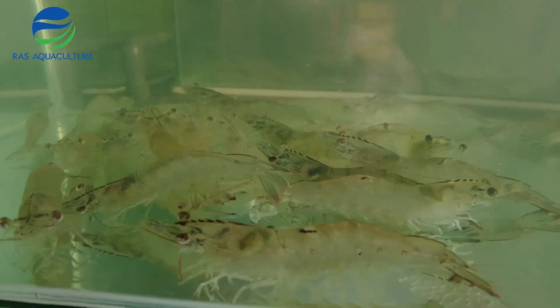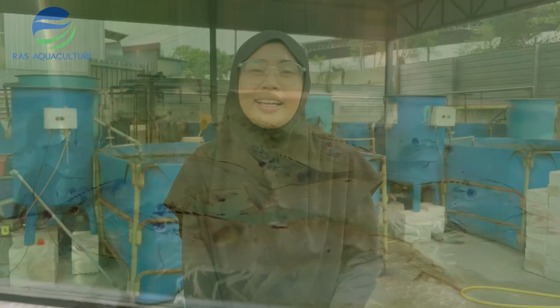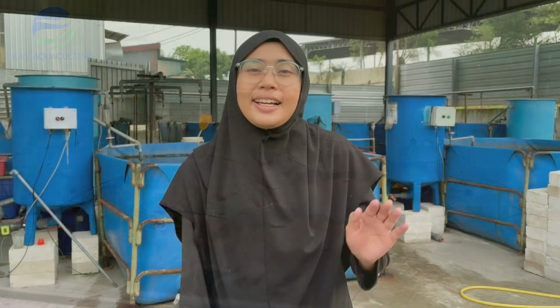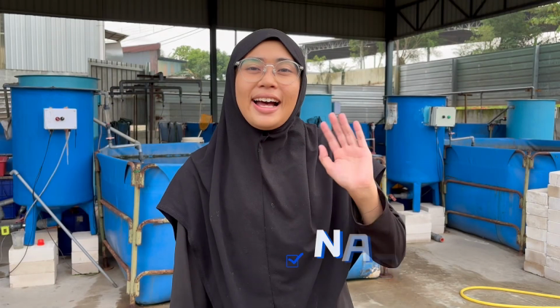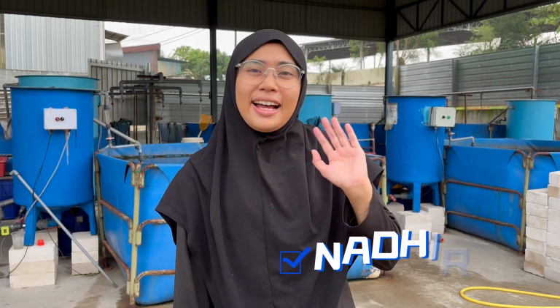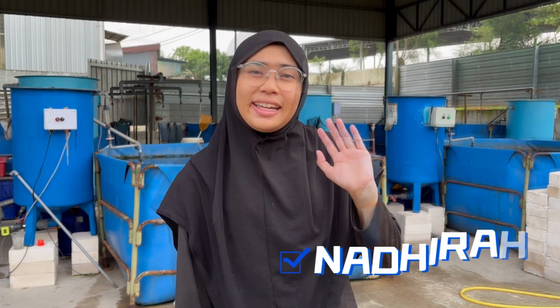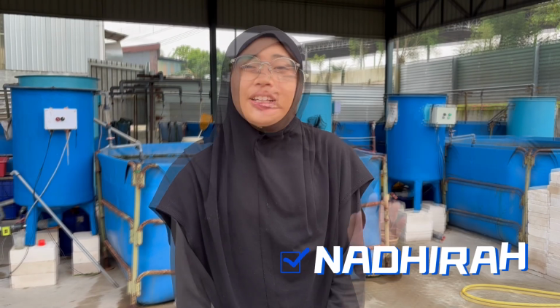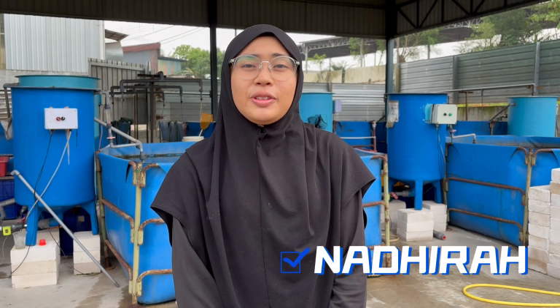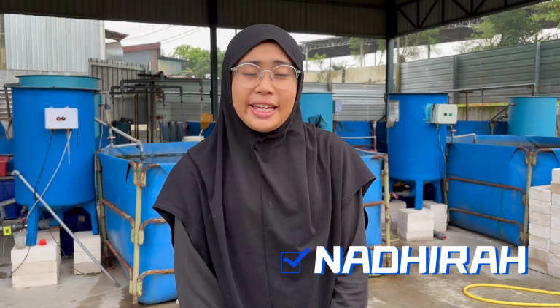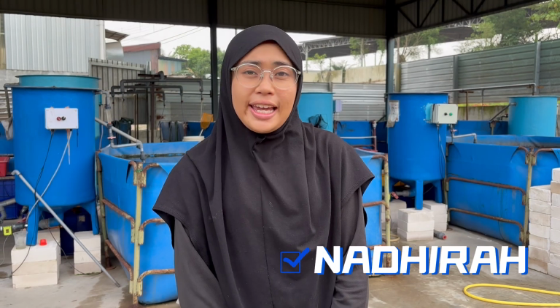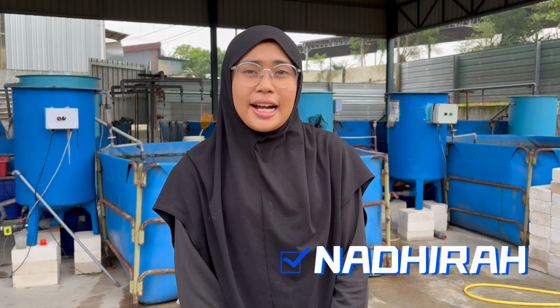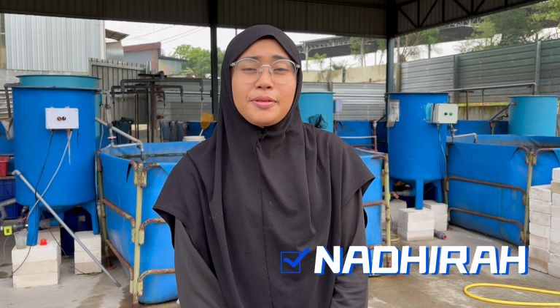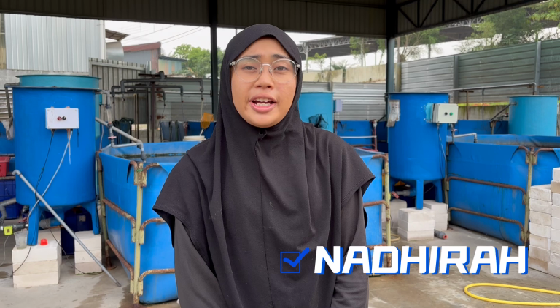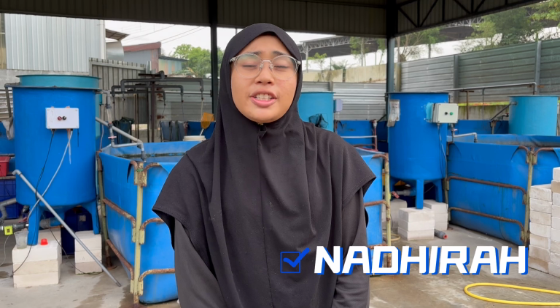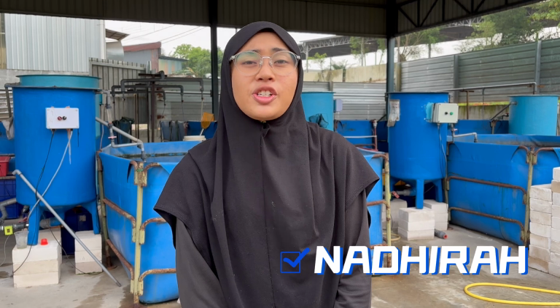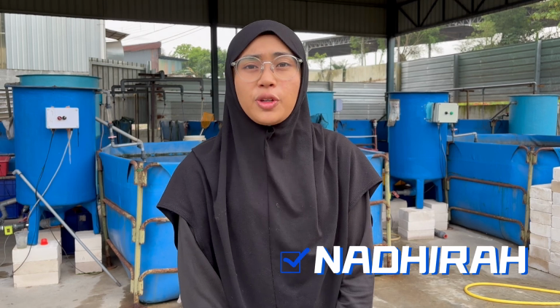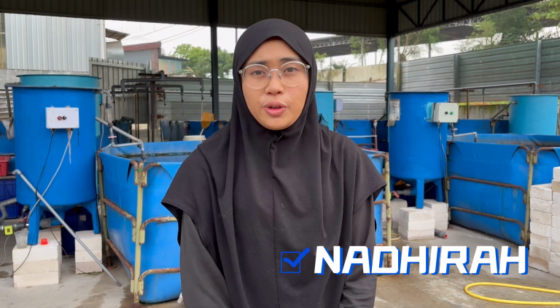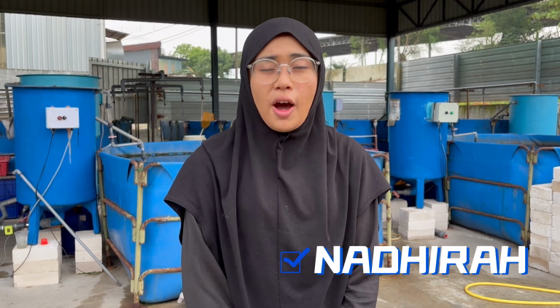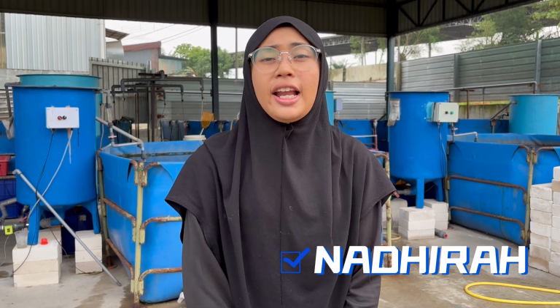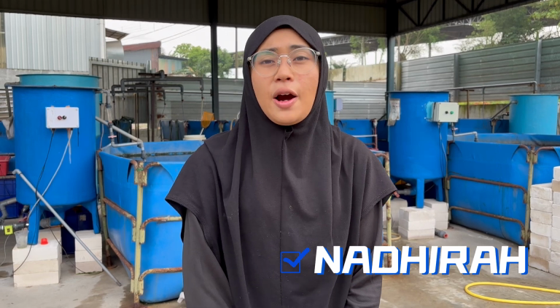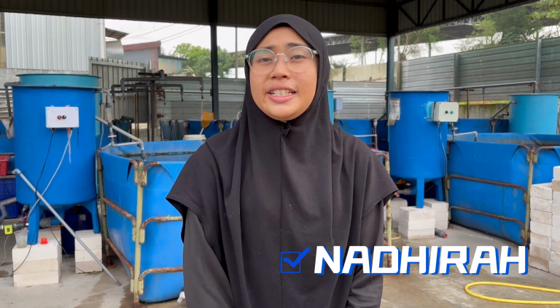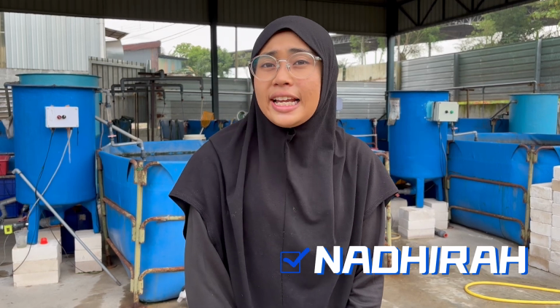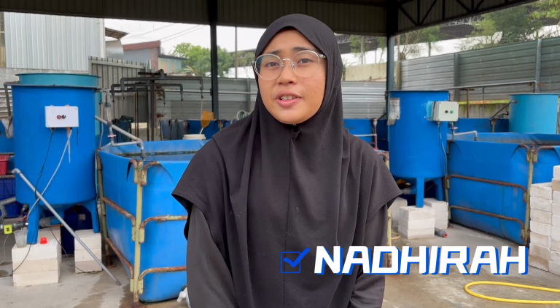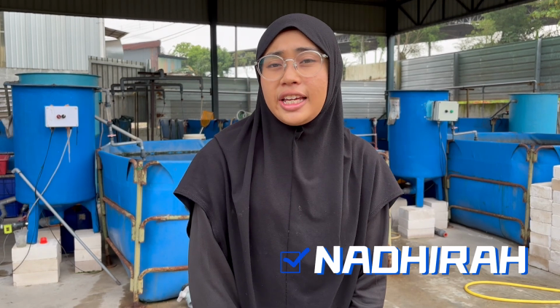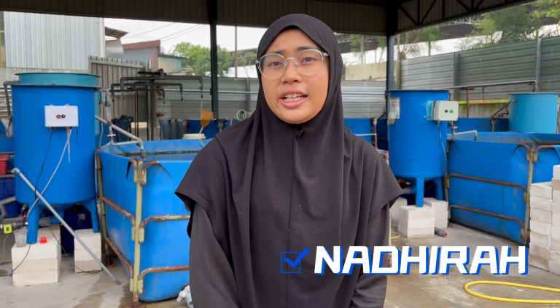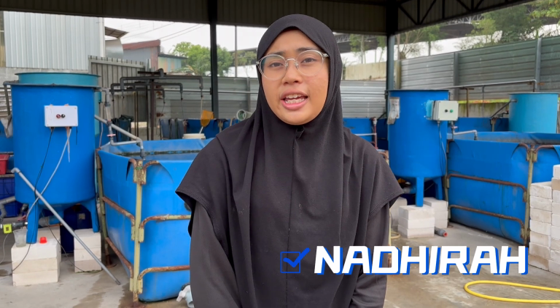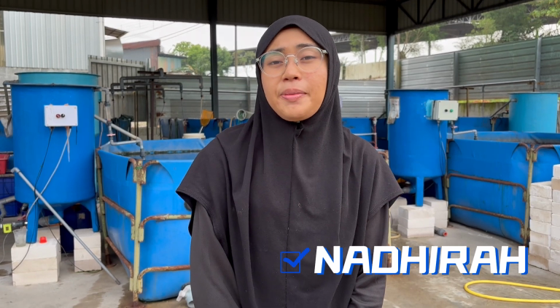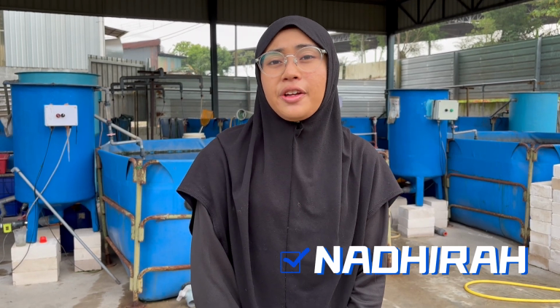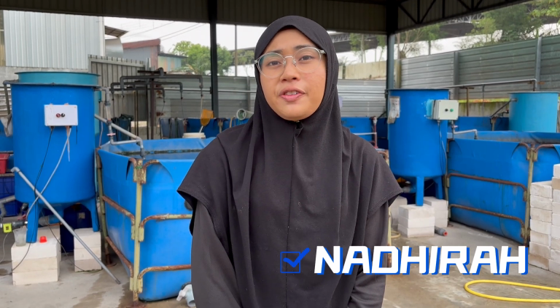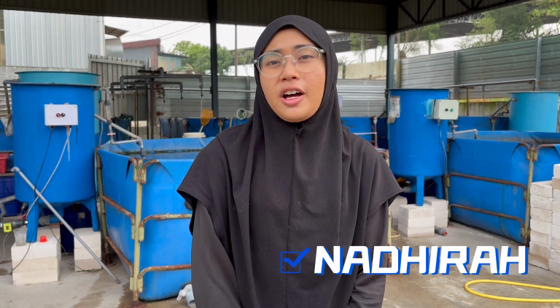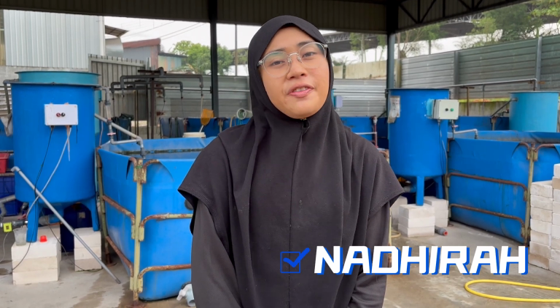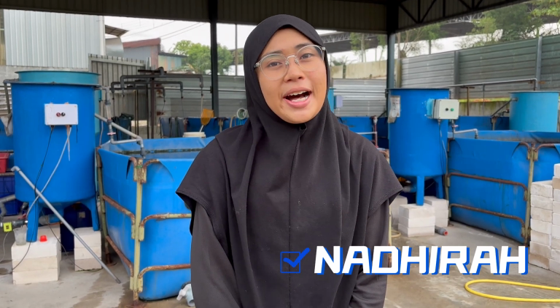Hi! Today, I'm going to show you our daily routines in BioFloc Pau.